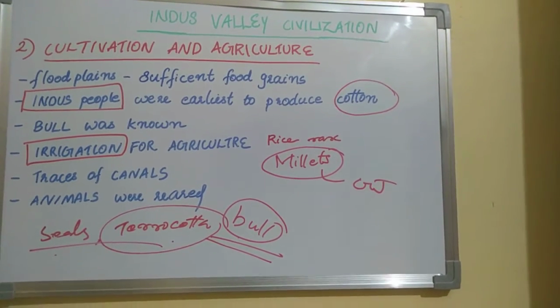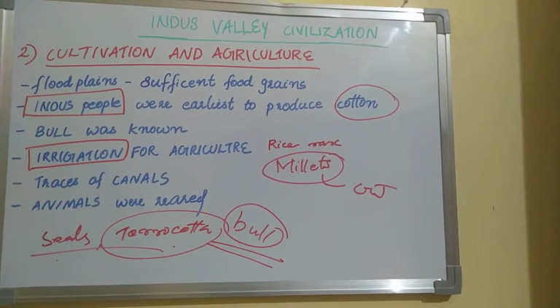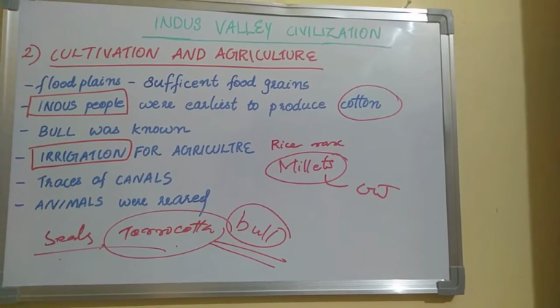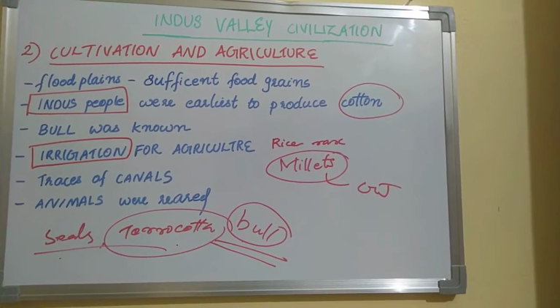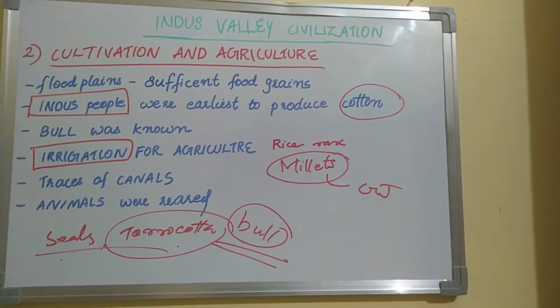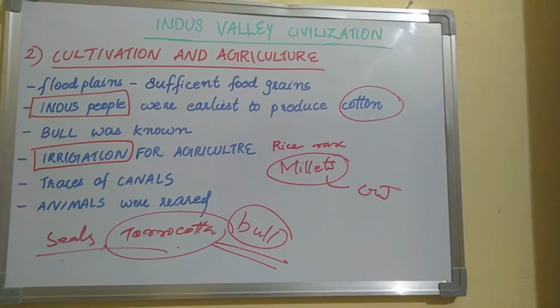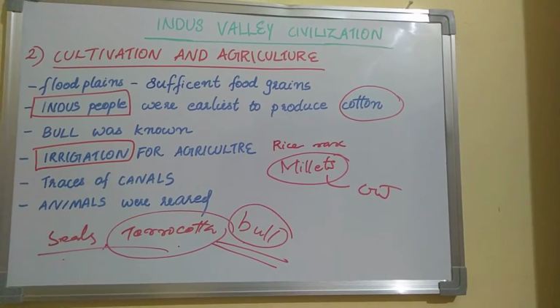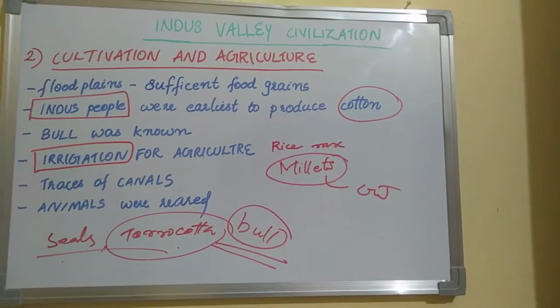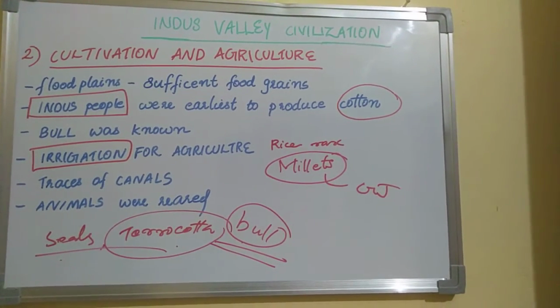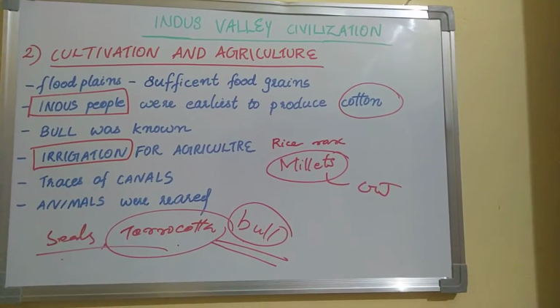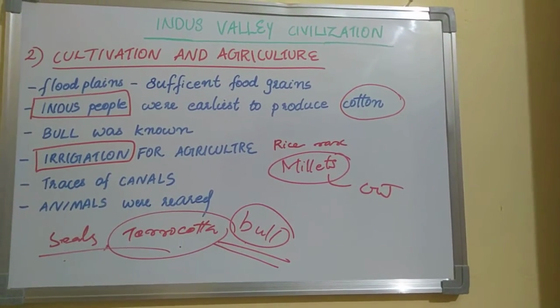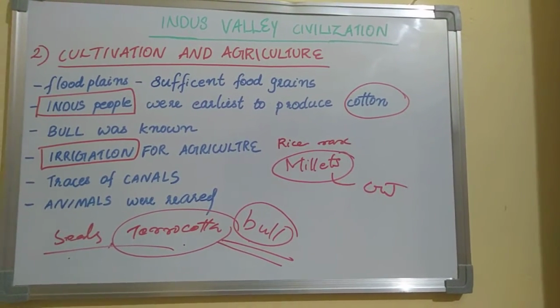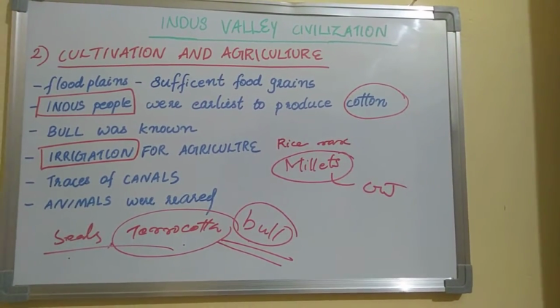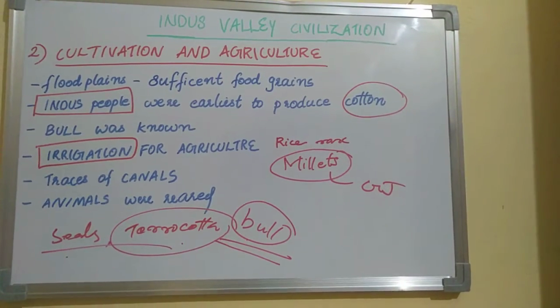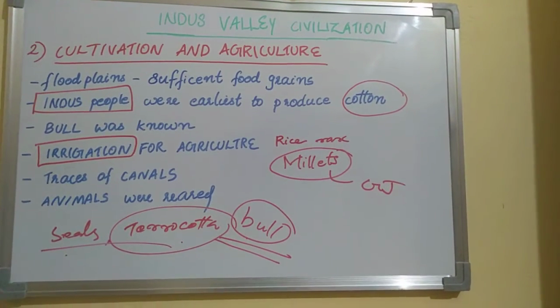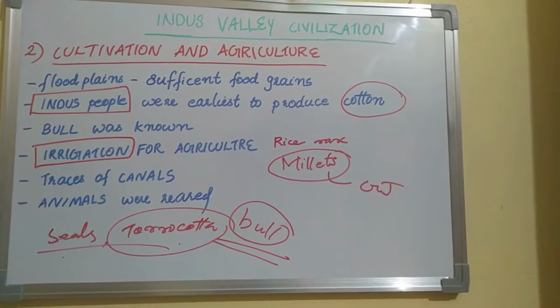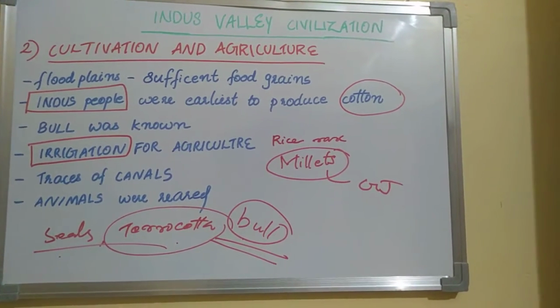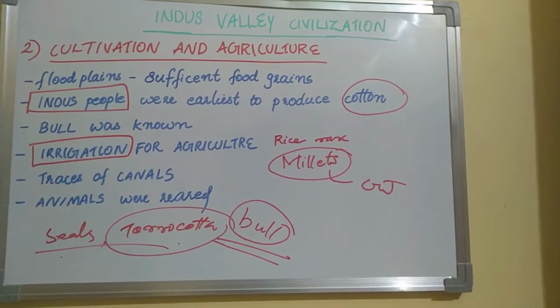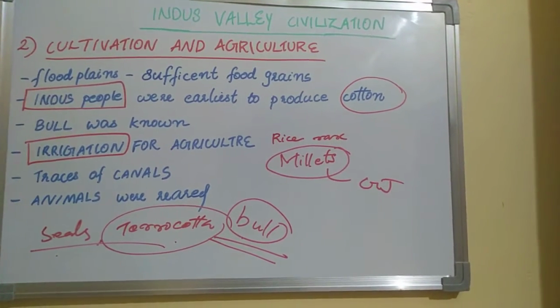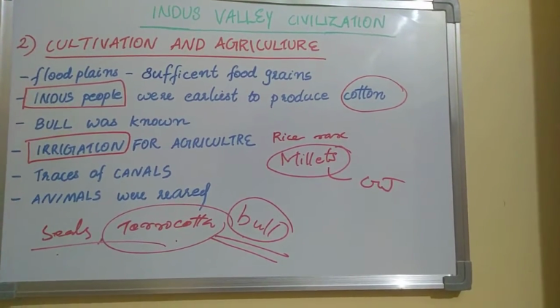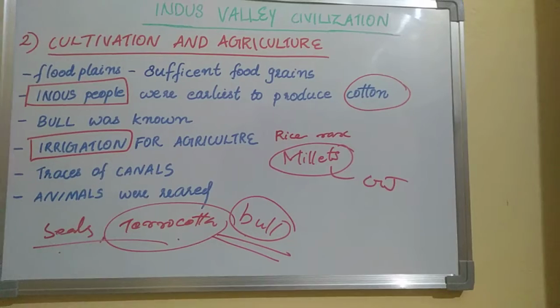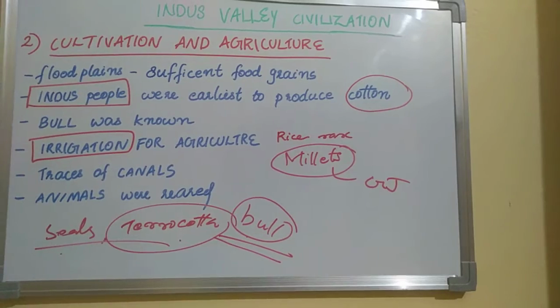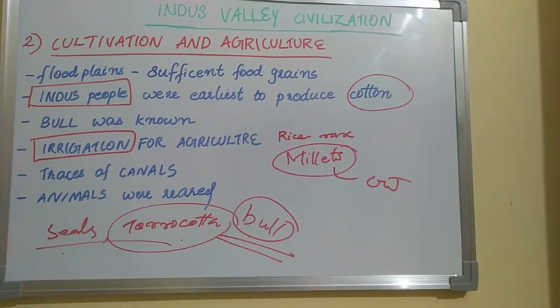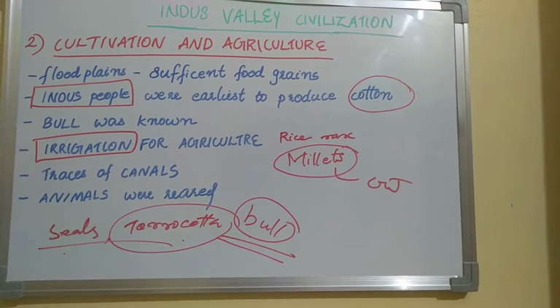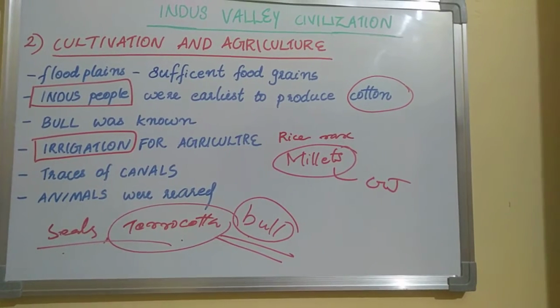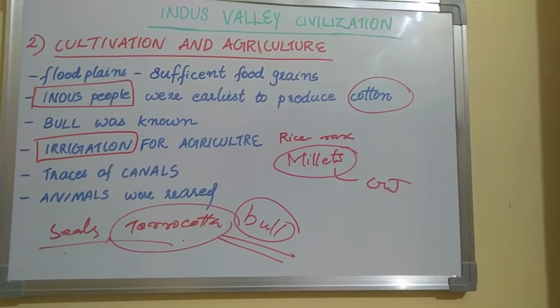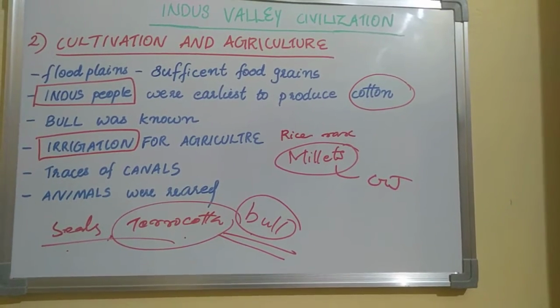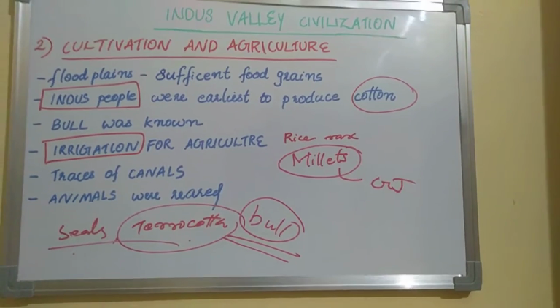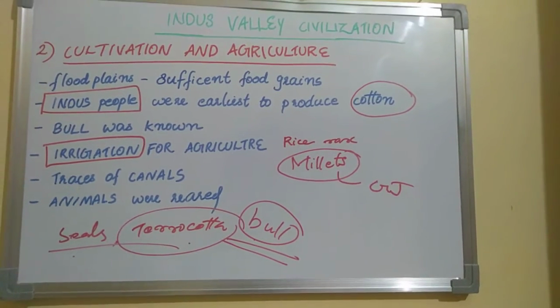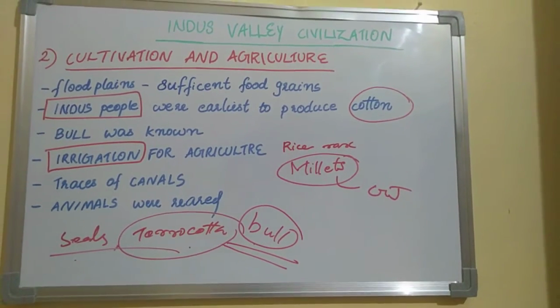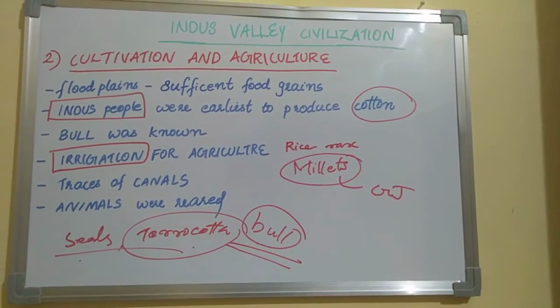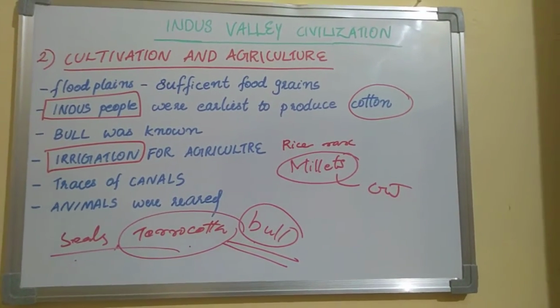Traces of canals have been found at the Harappan site of Shortugai in Afghanistan.